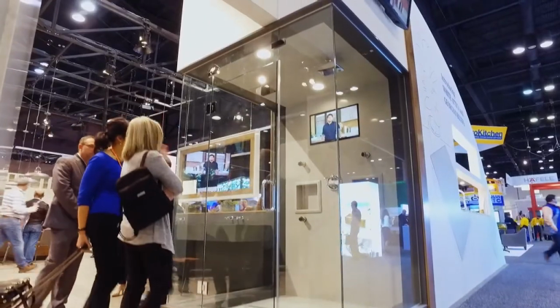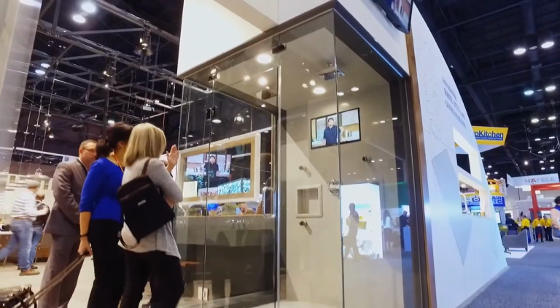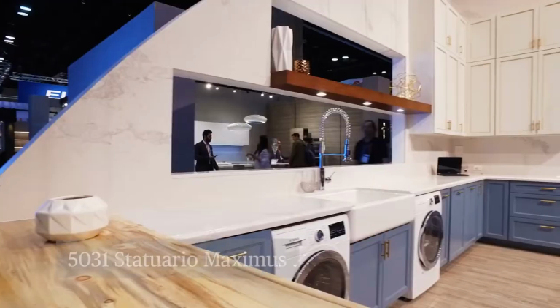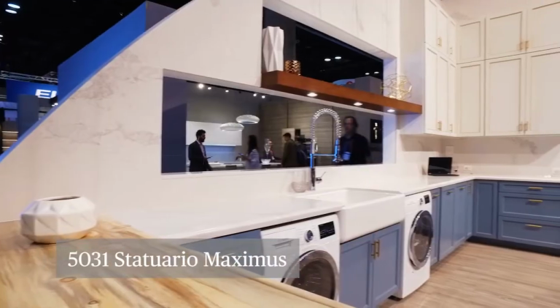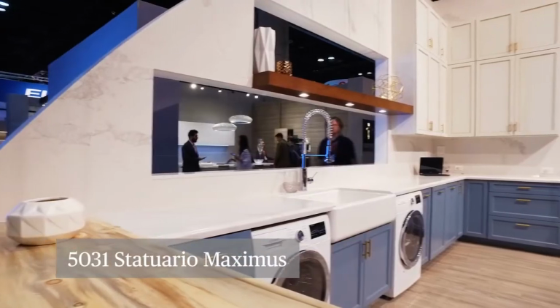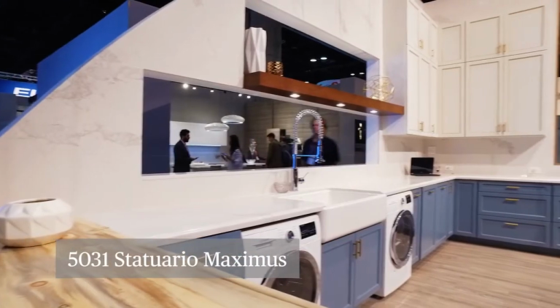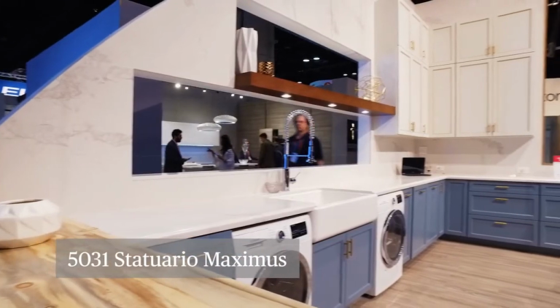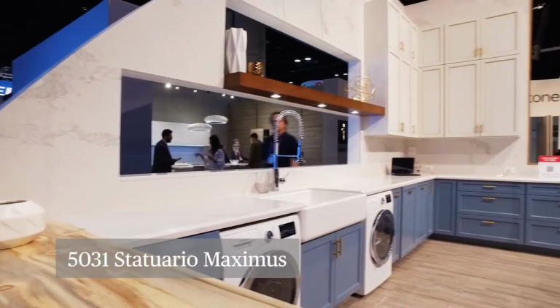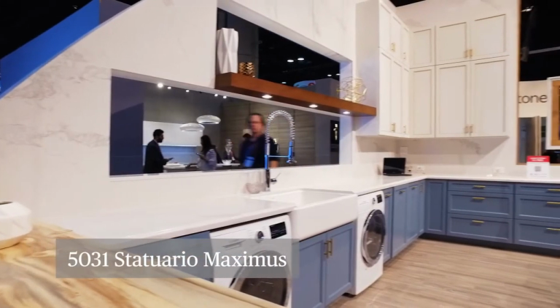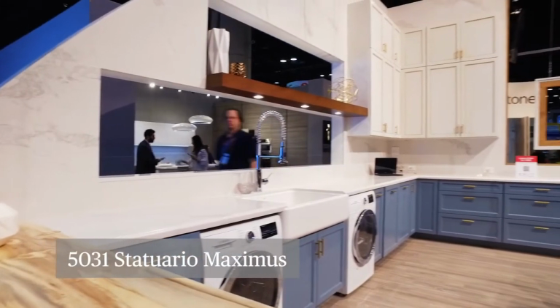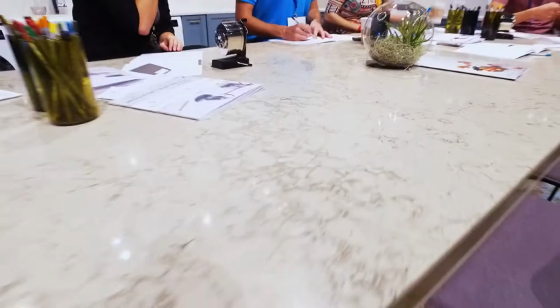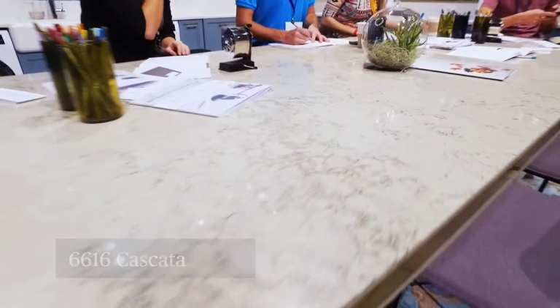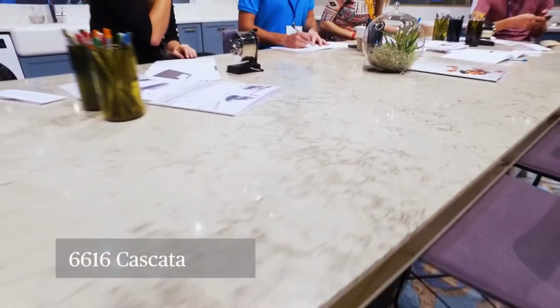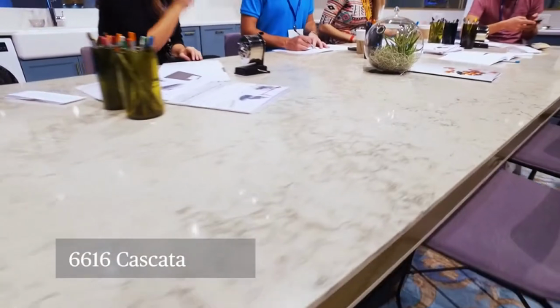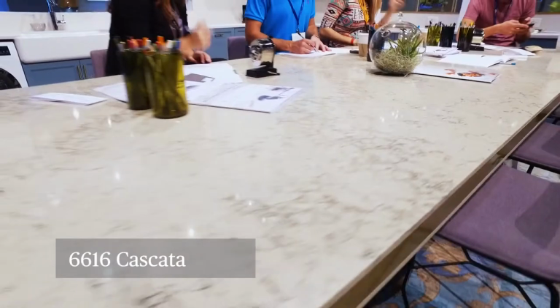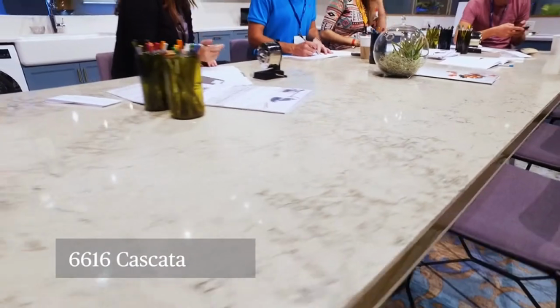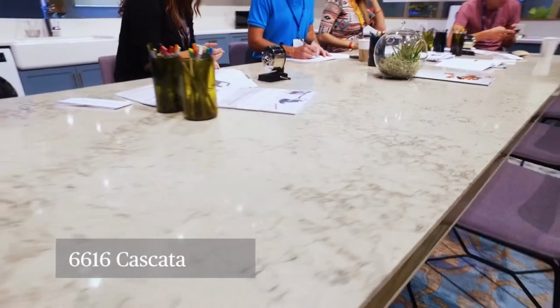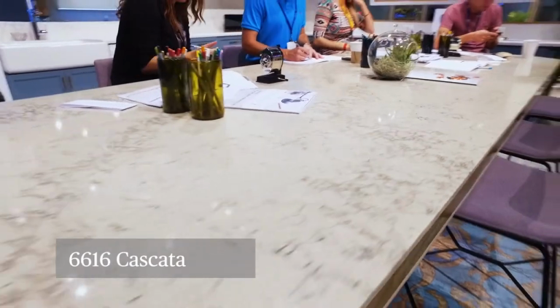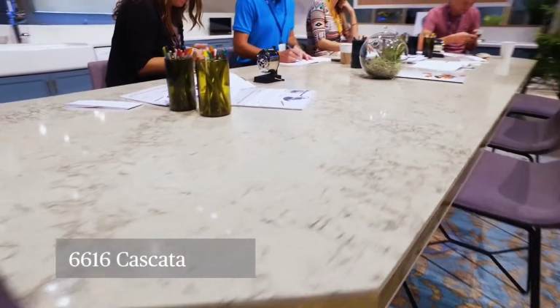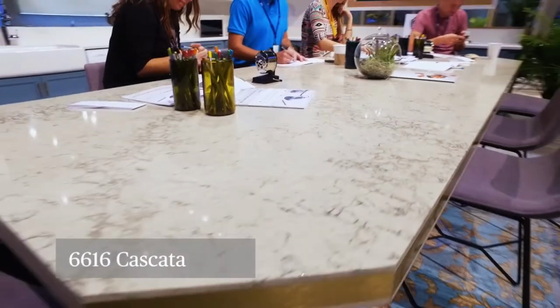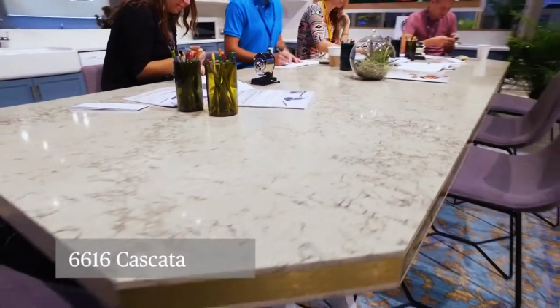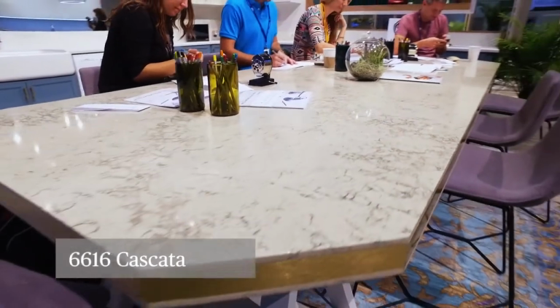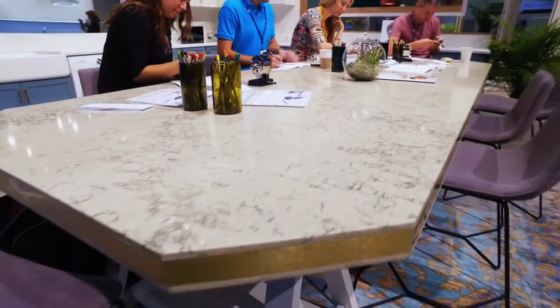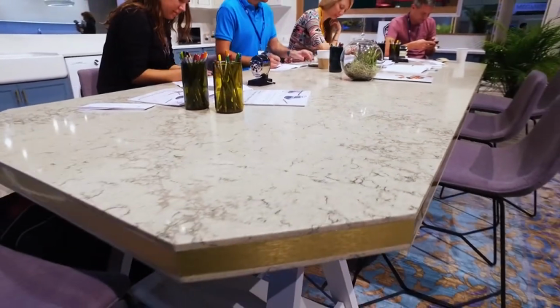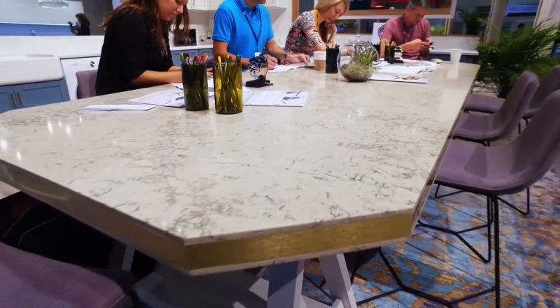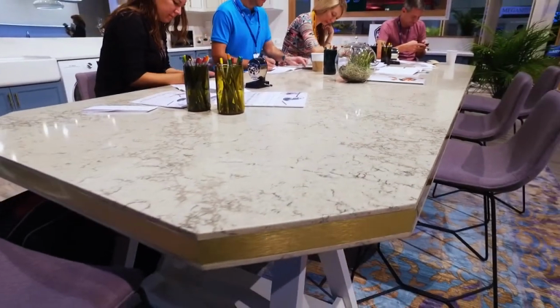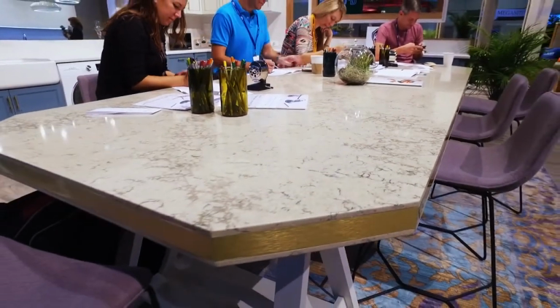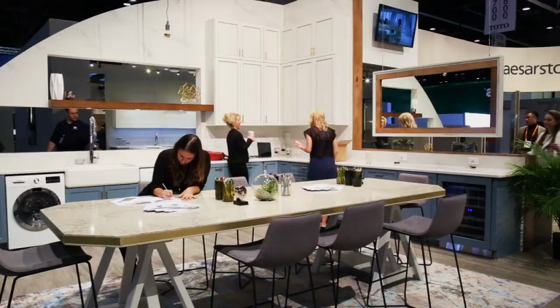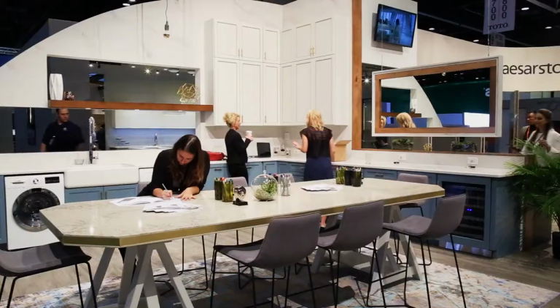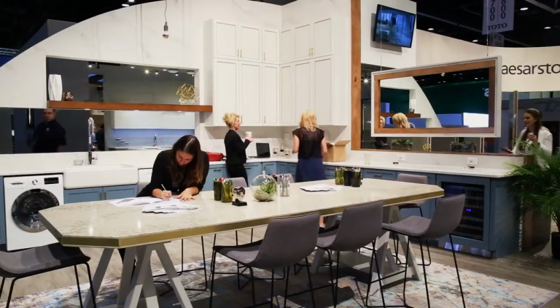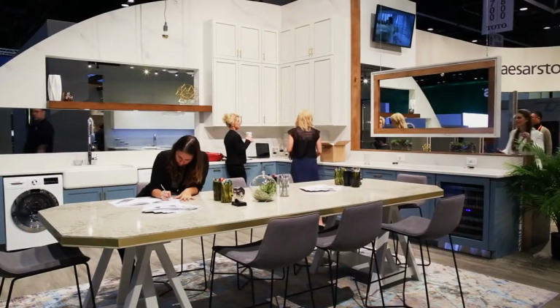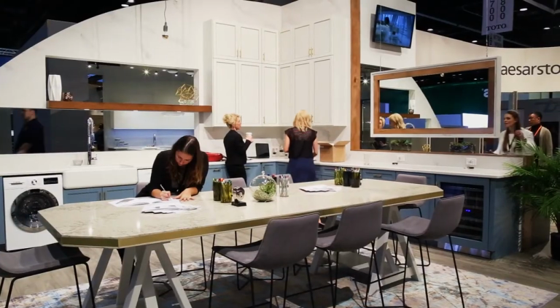In our laundry room, we wanted to show edge detail and we wanted to show wall use.